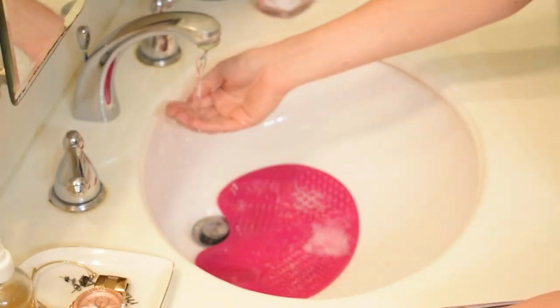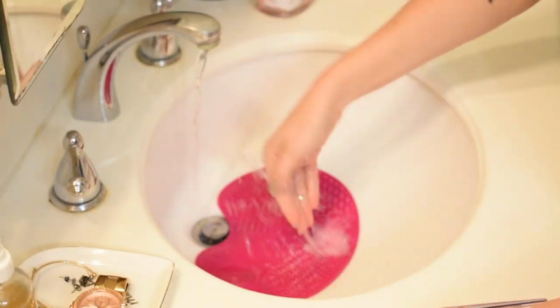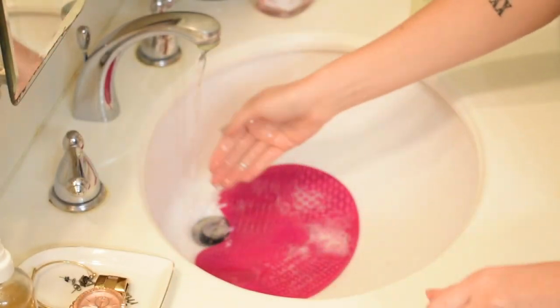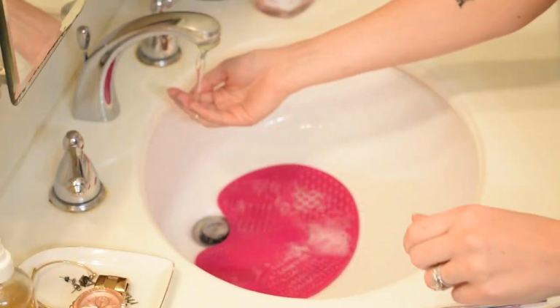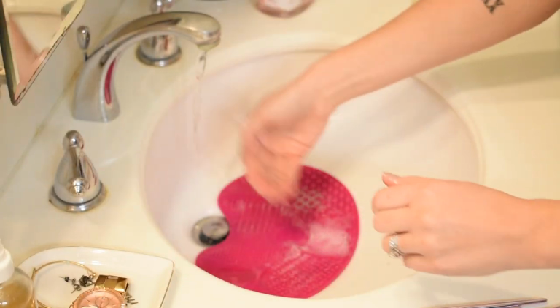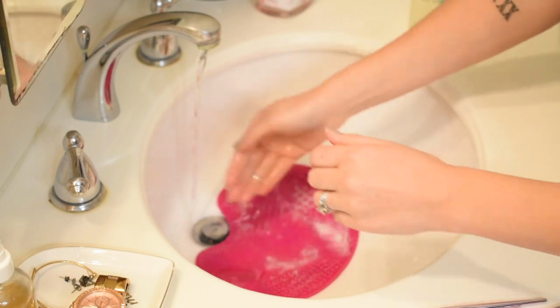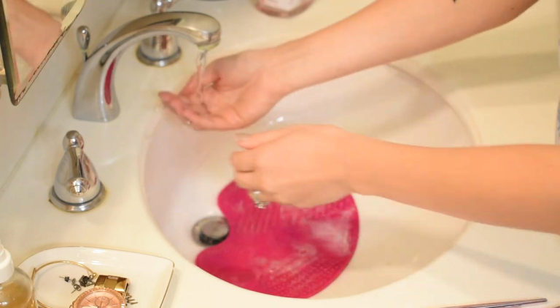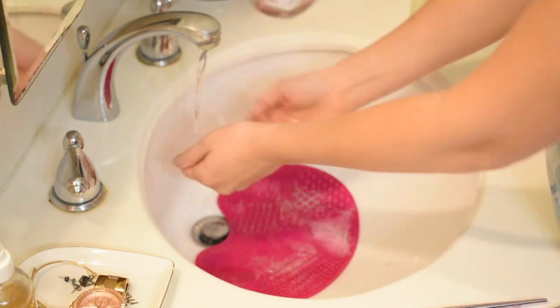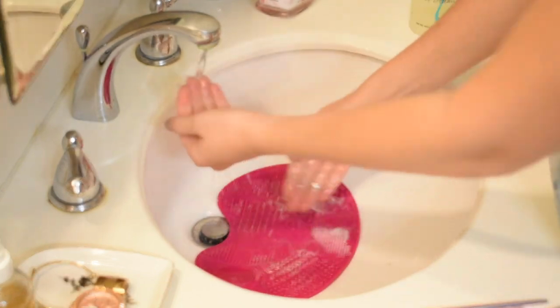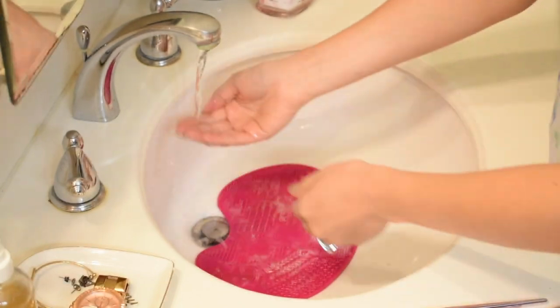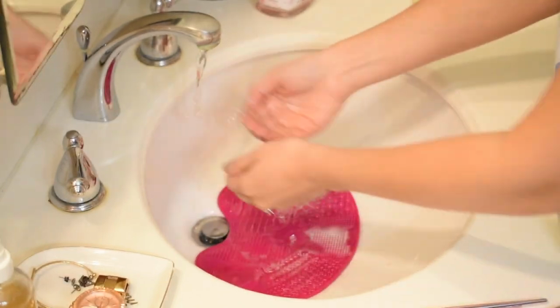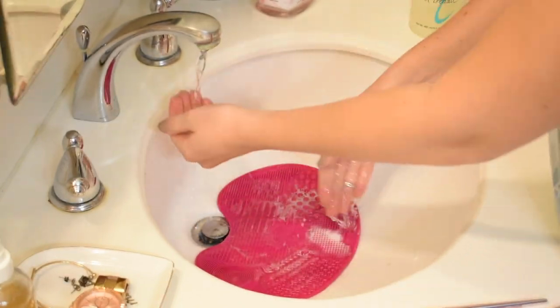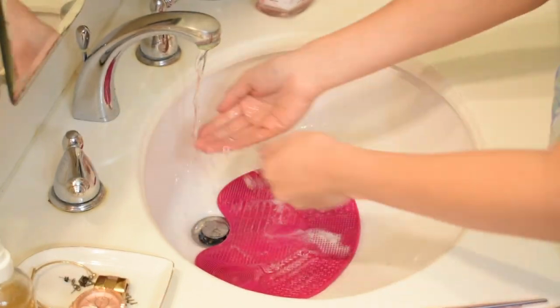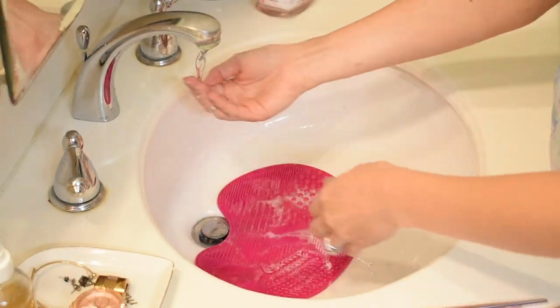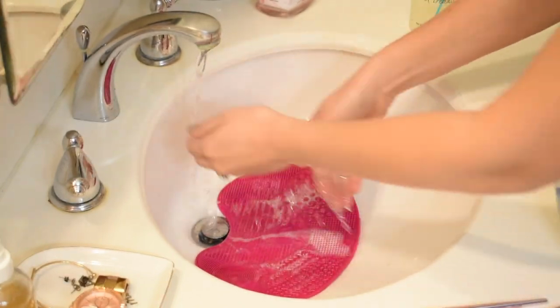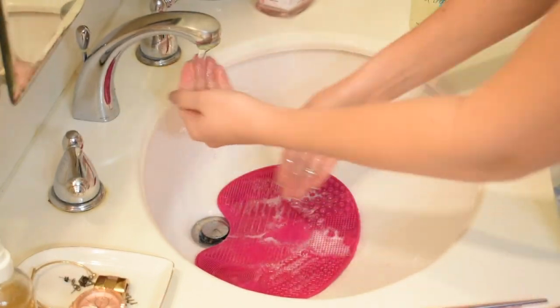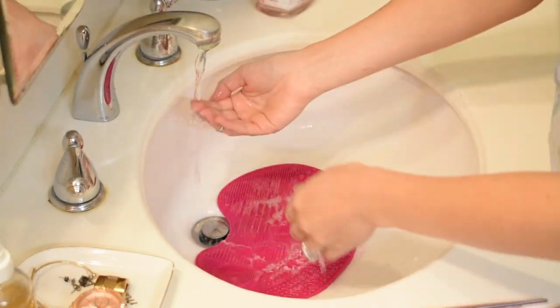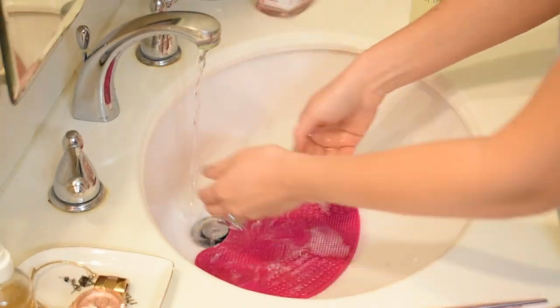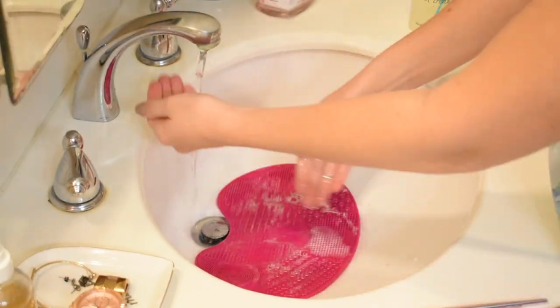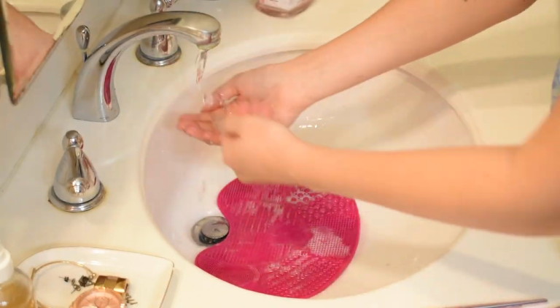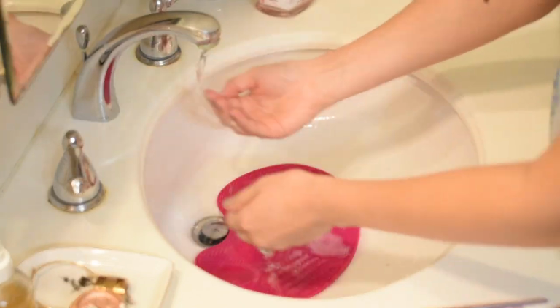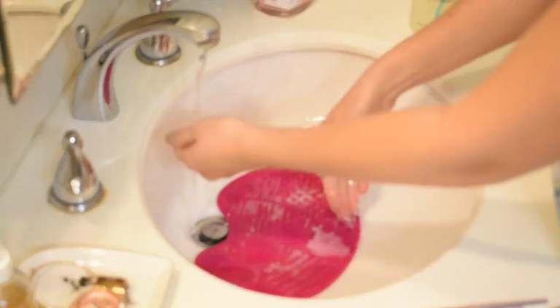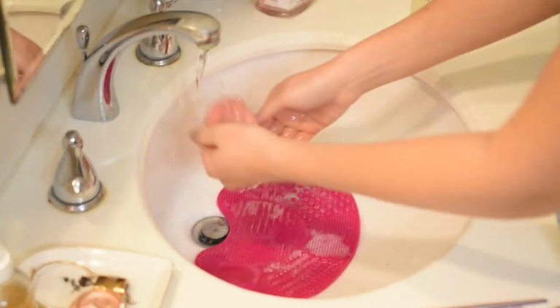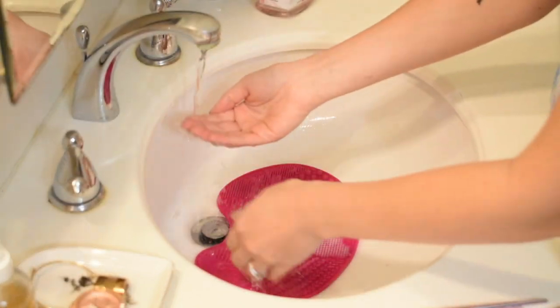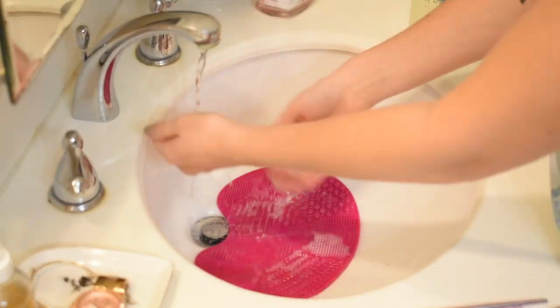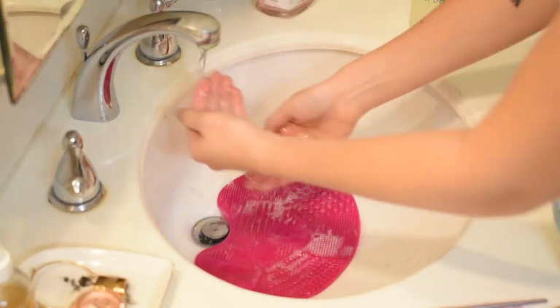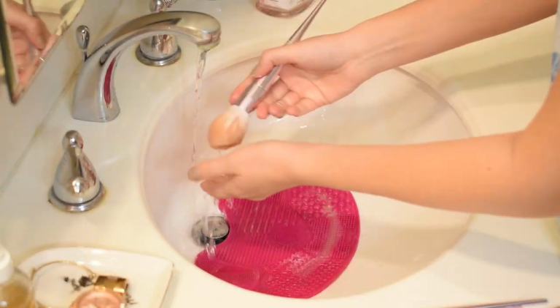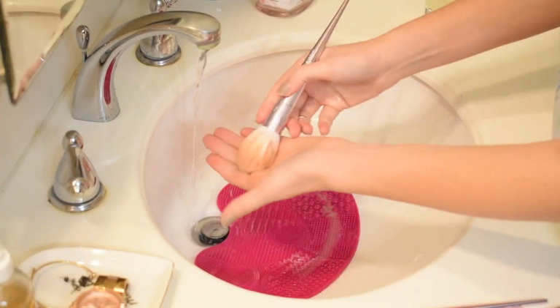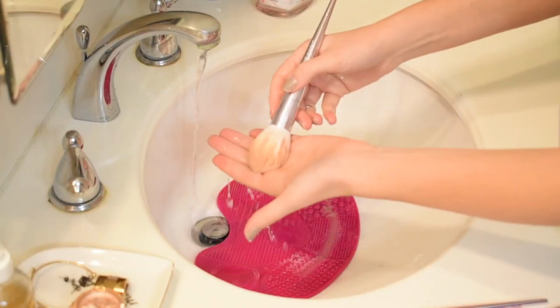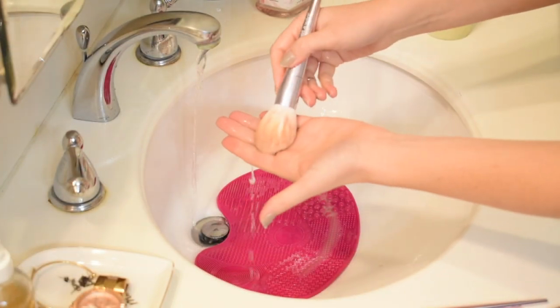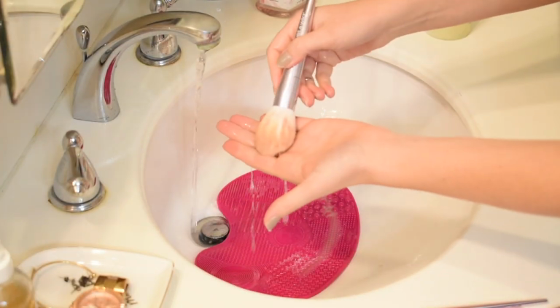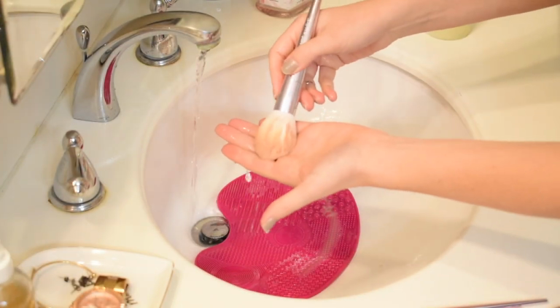Let's go ahead and show you what the face brush looks like getting clean. I'll fast forward through all of it — this guy is pretty dirty.